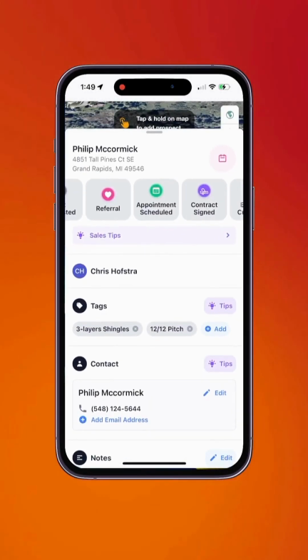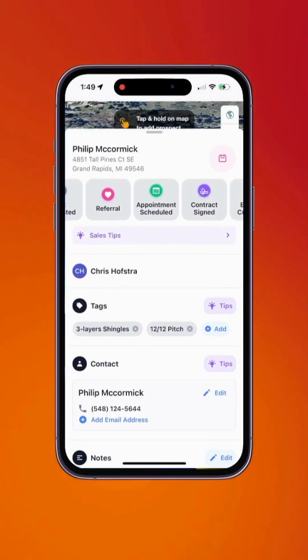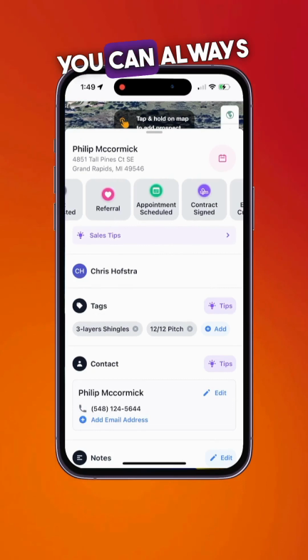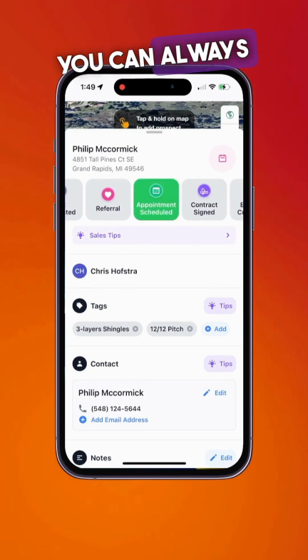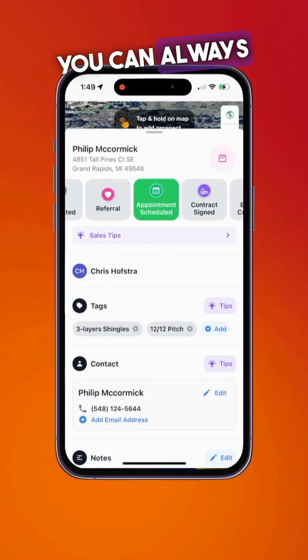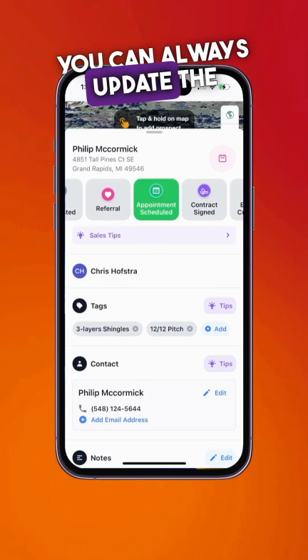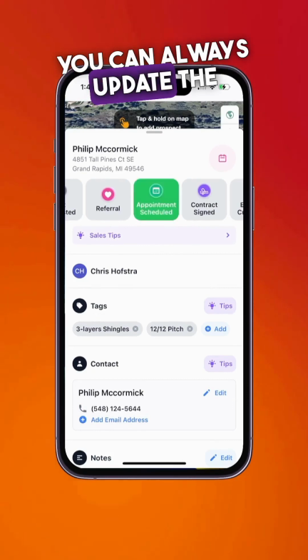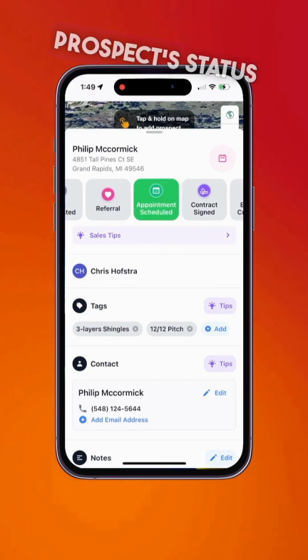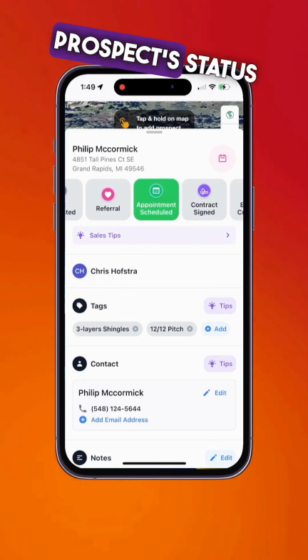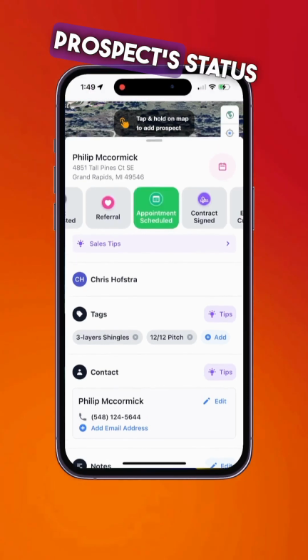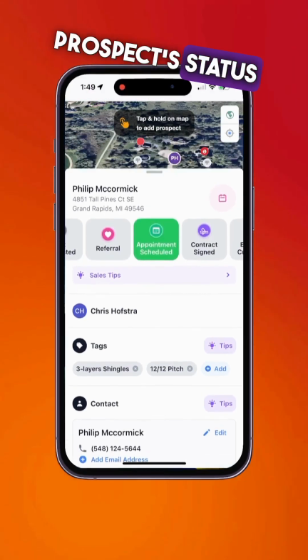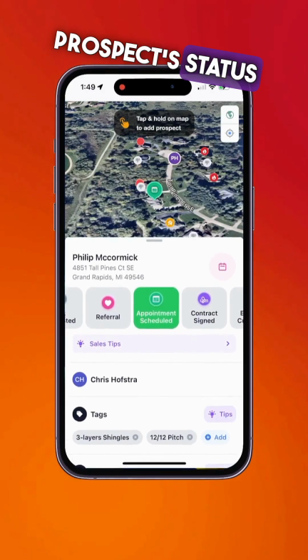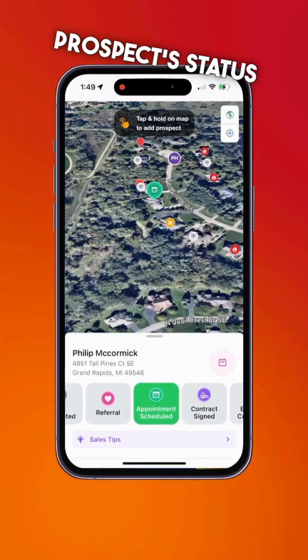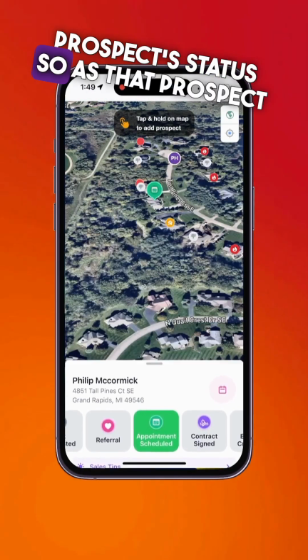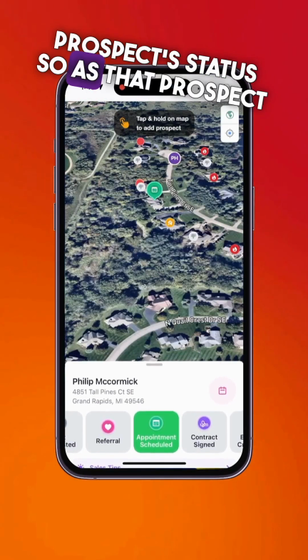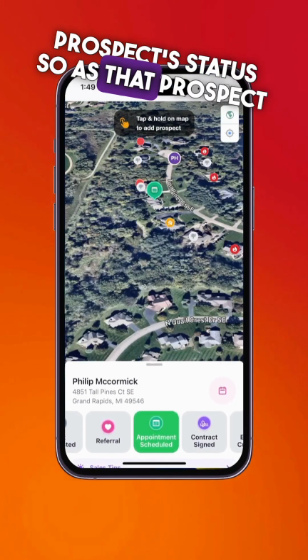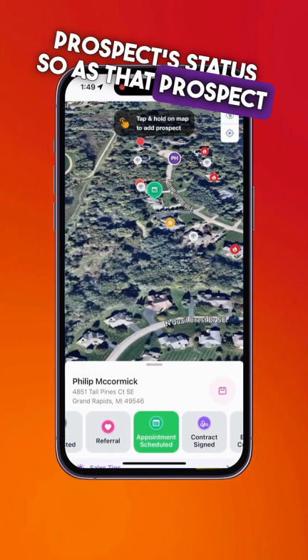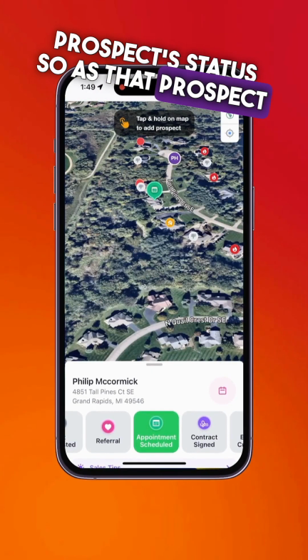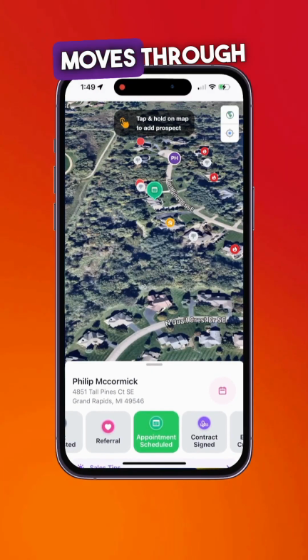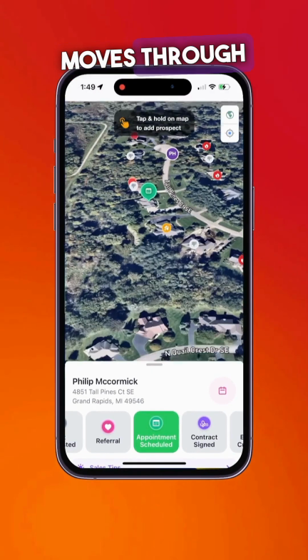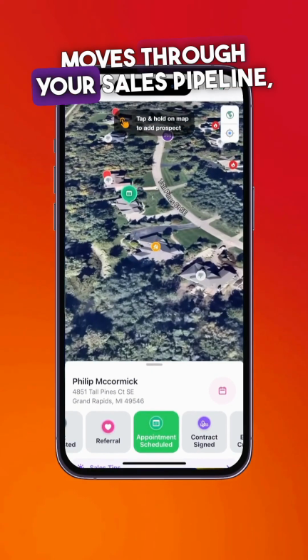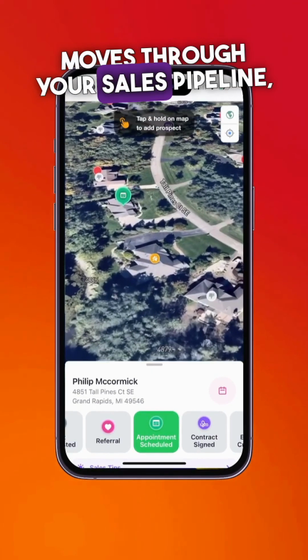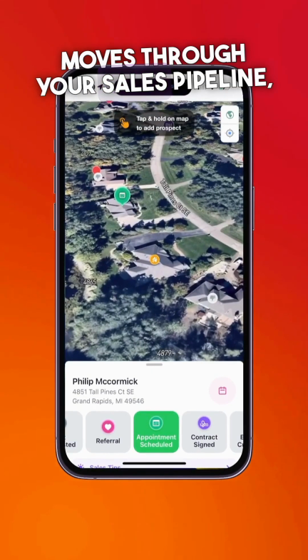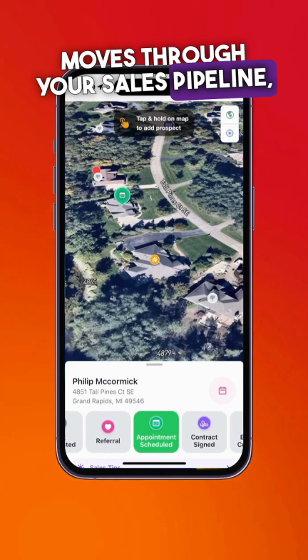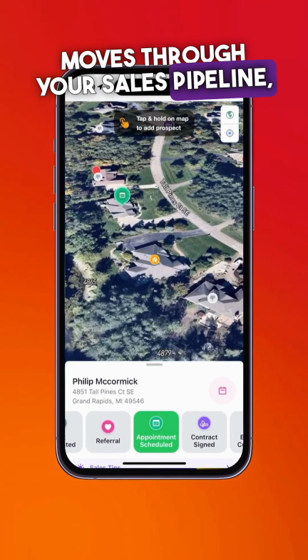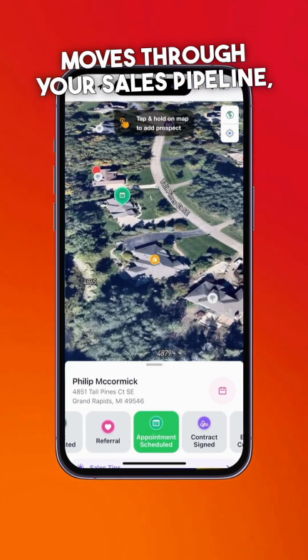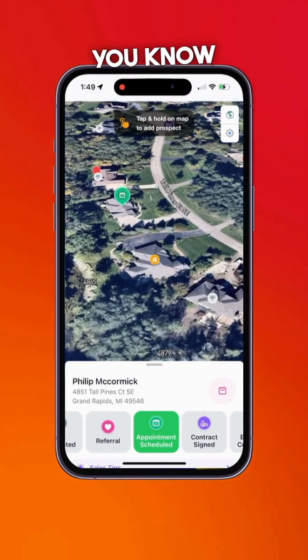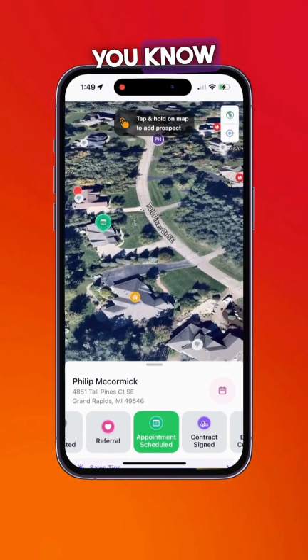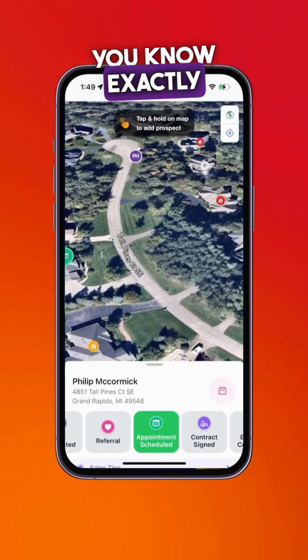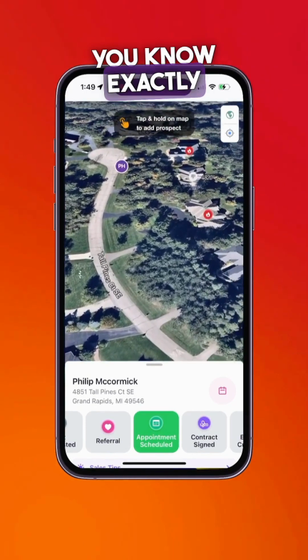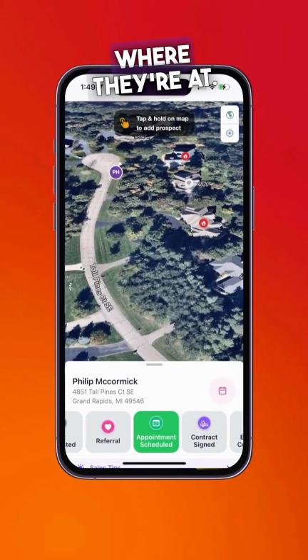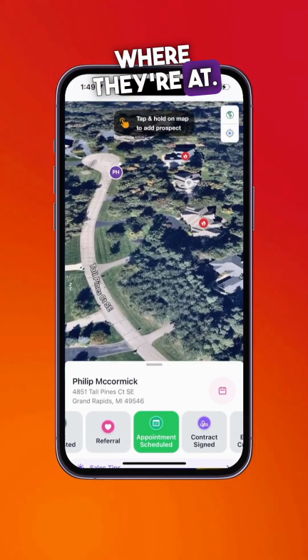You can always update the prospect status, so as that prospect moves through your sales pipeline, you know exactly where they're at.